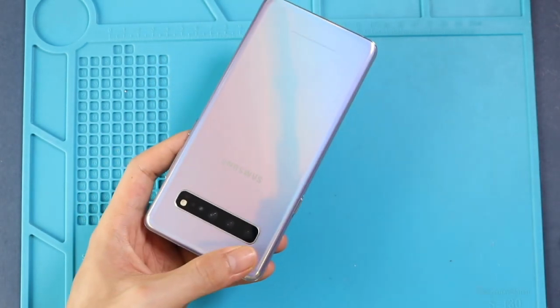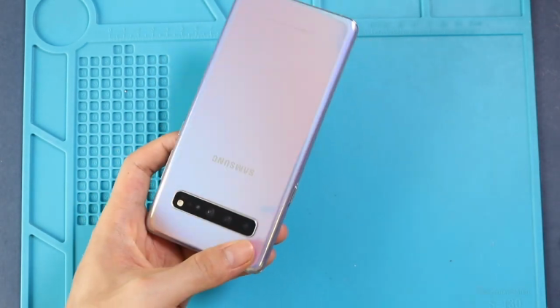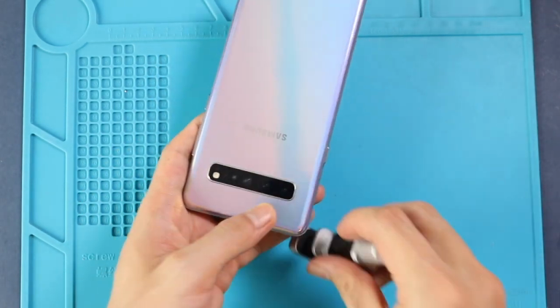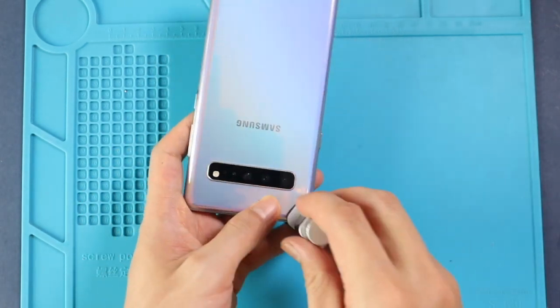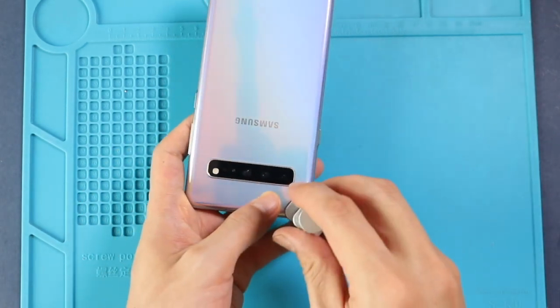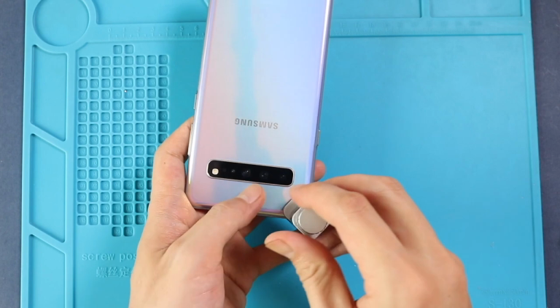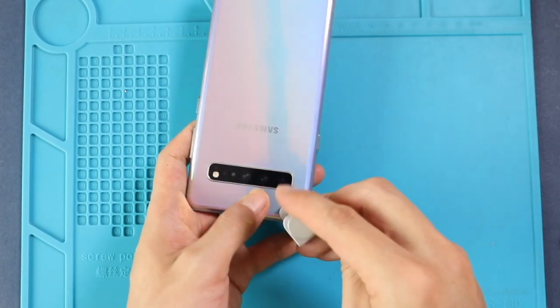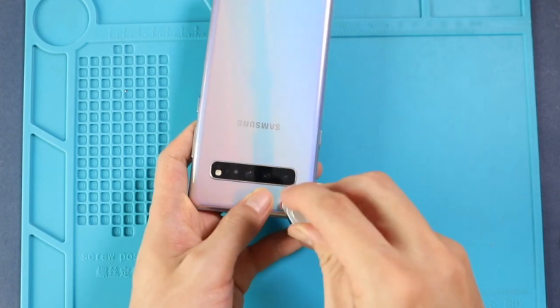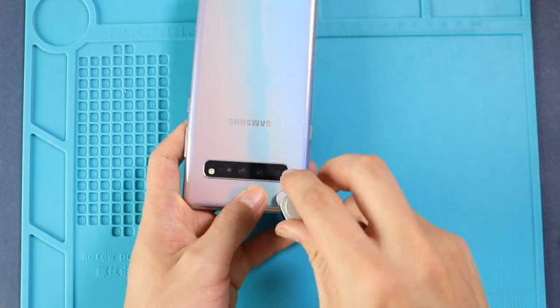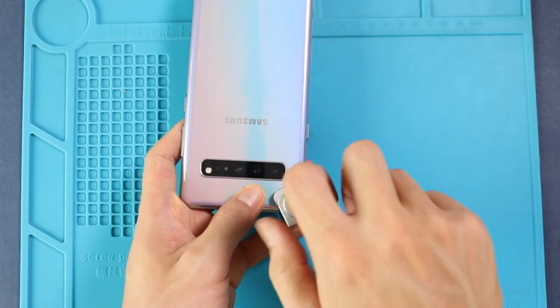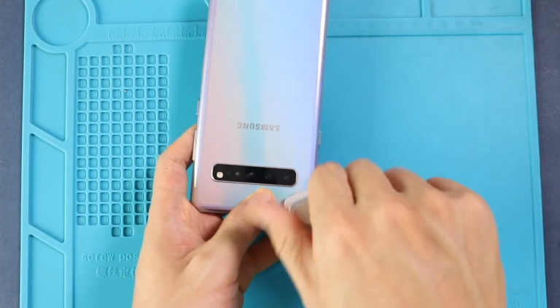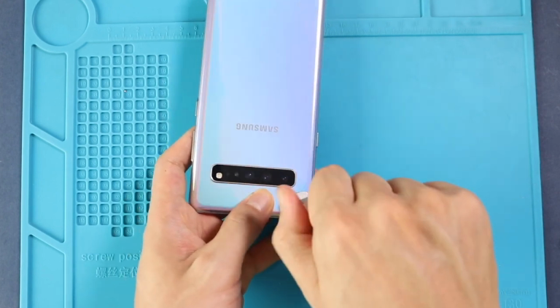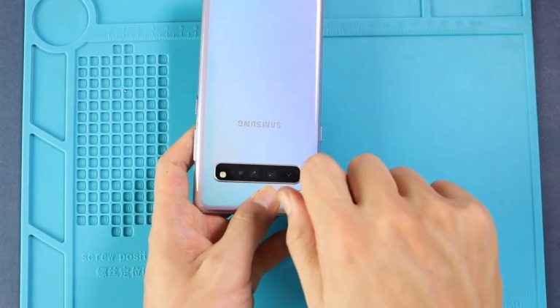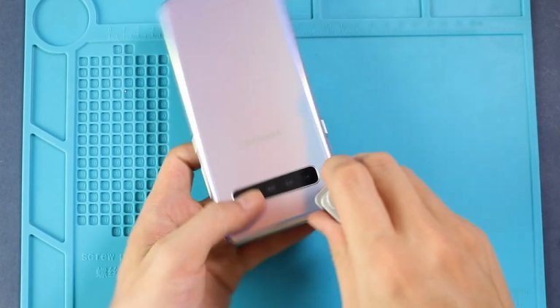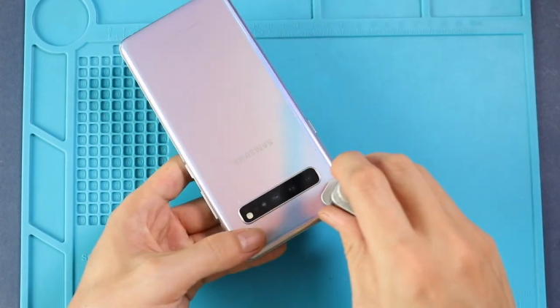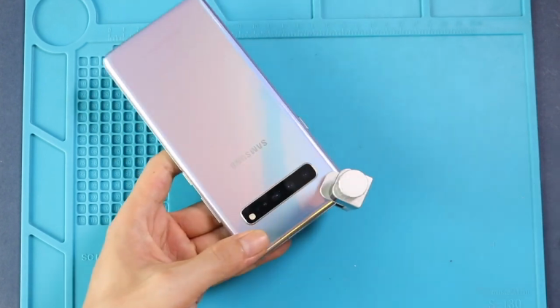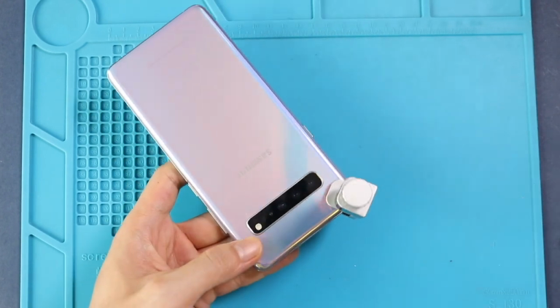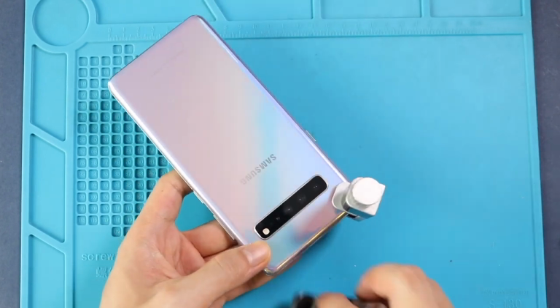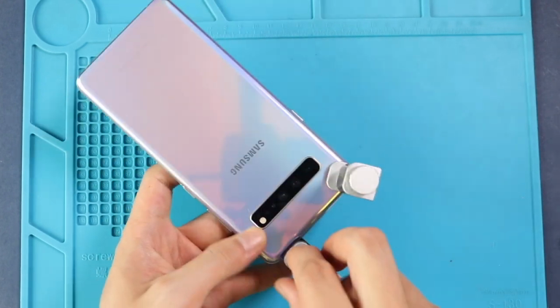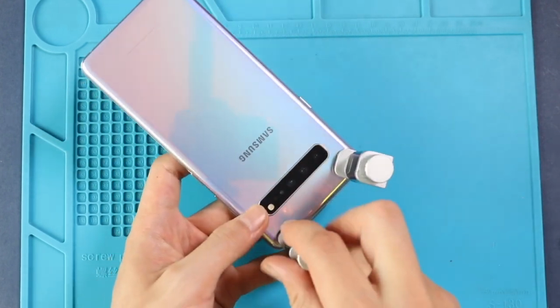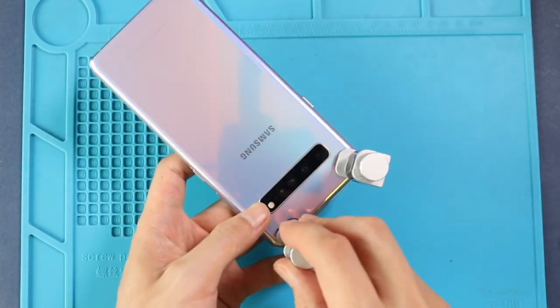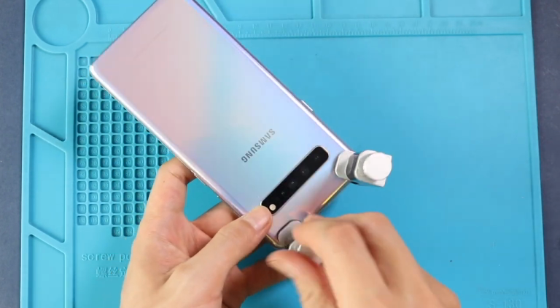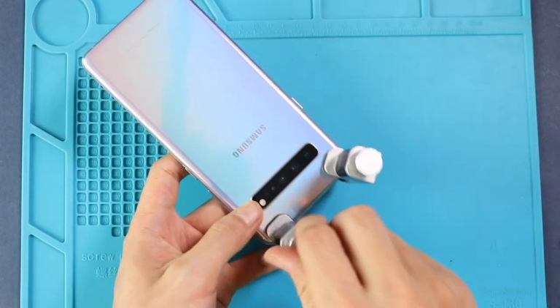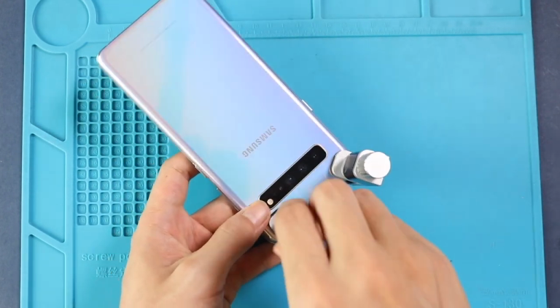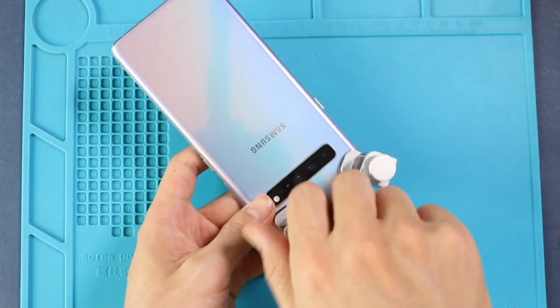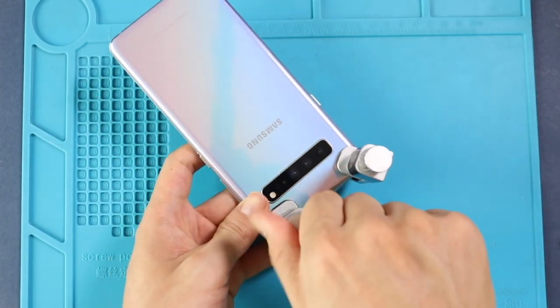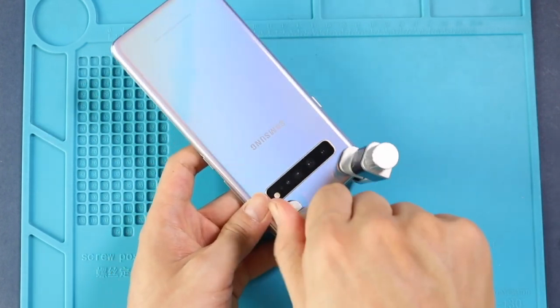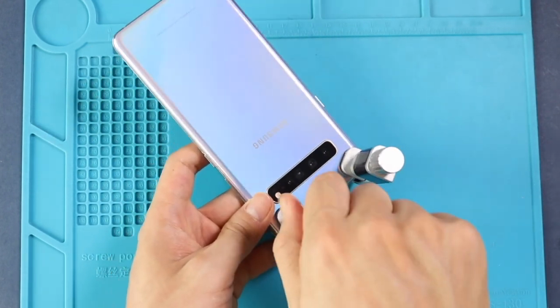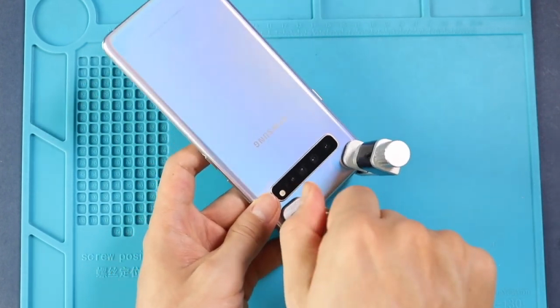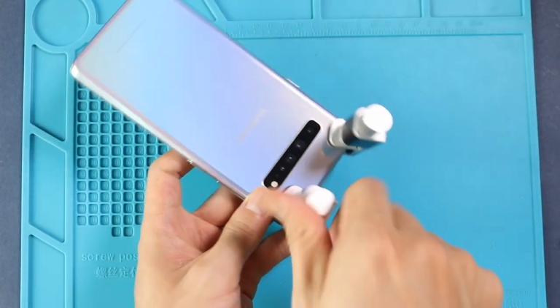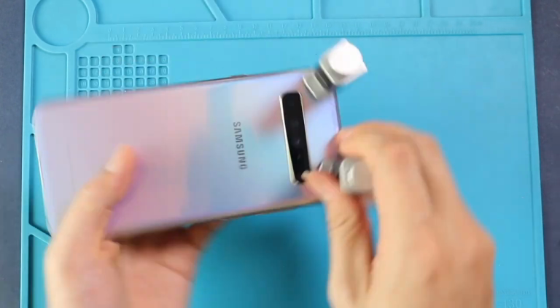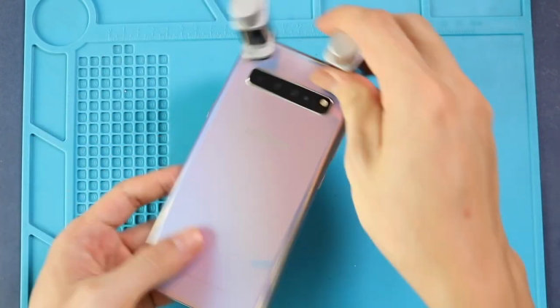Finally, add a binding clip to tighten the back cover with the body. If not available, you can use some rubber bands and leave them for some time.